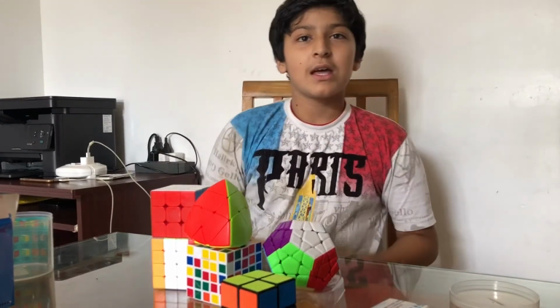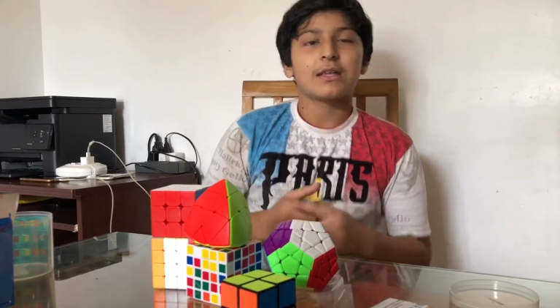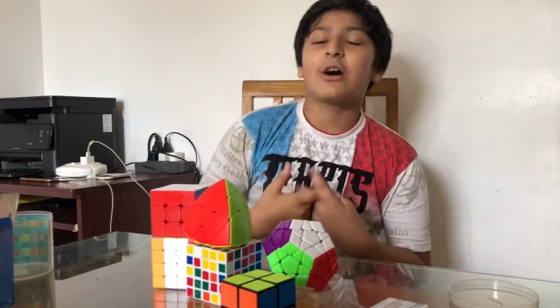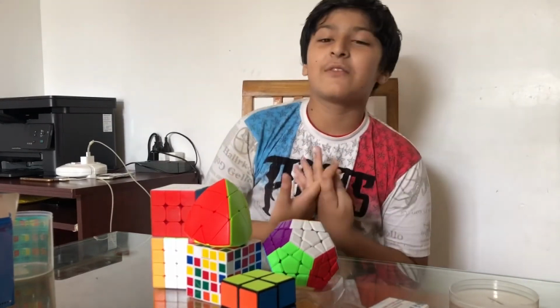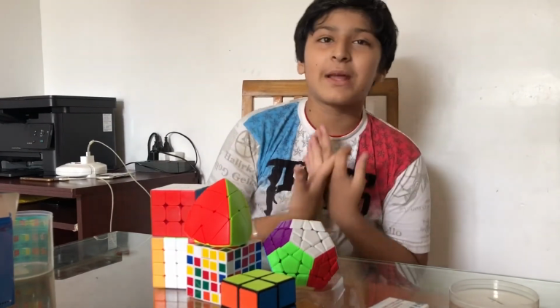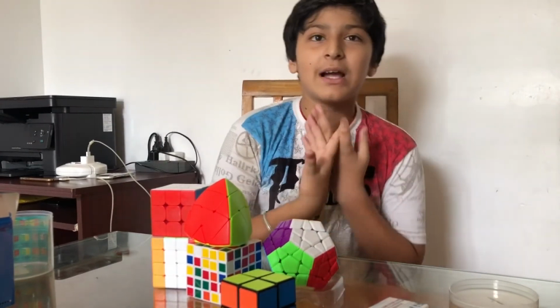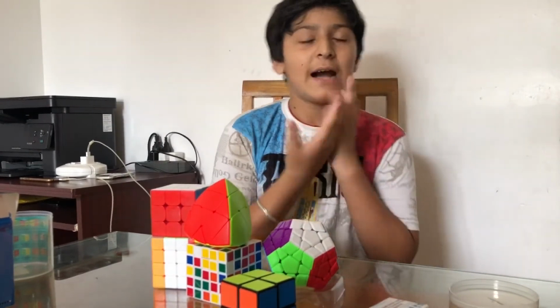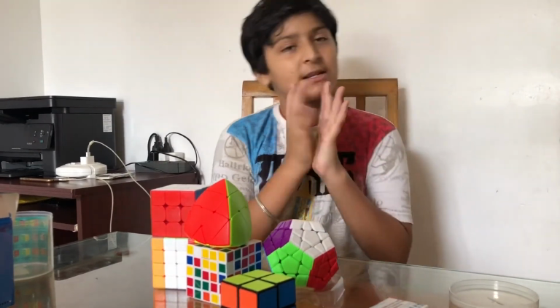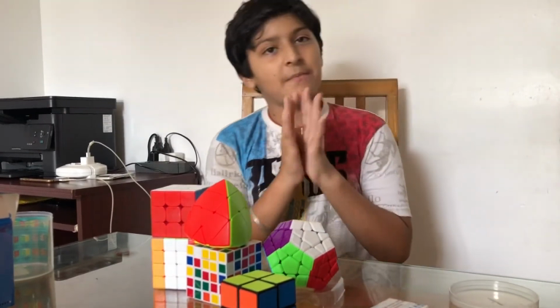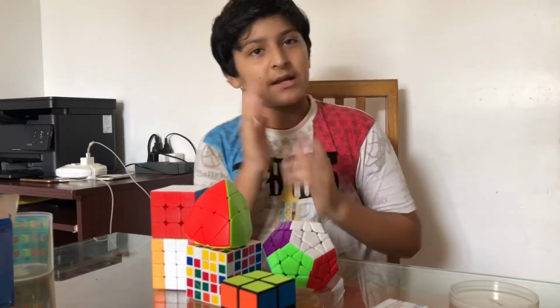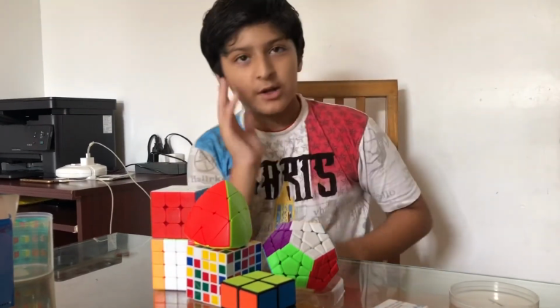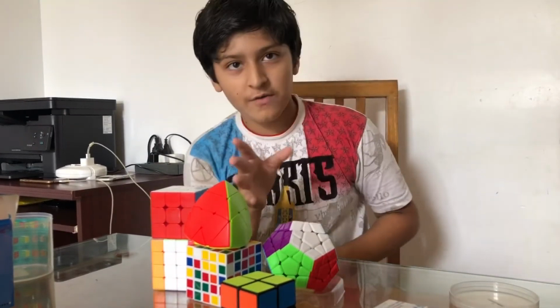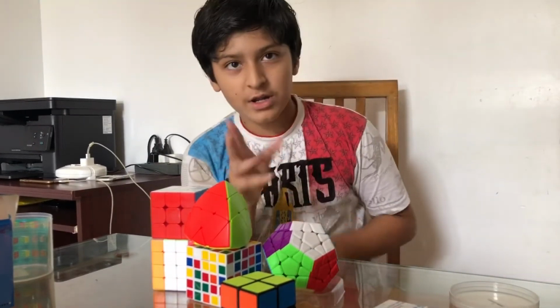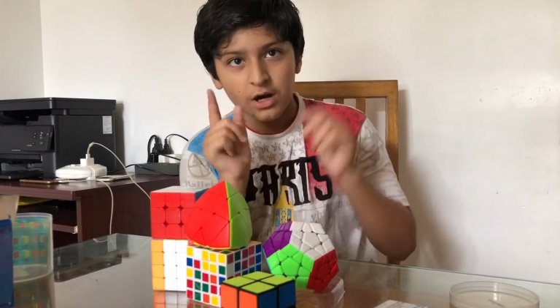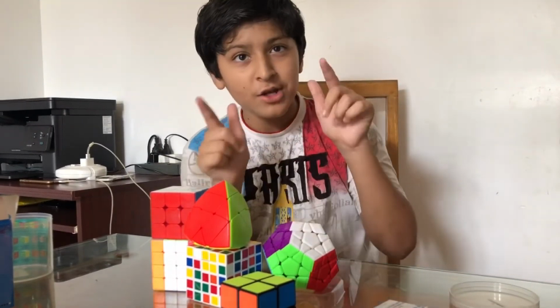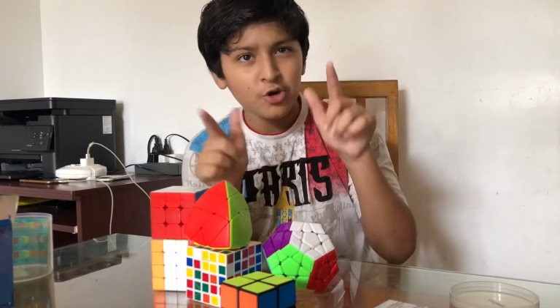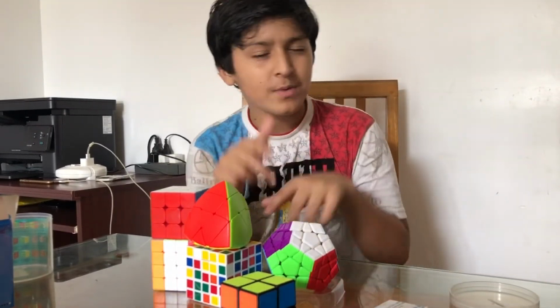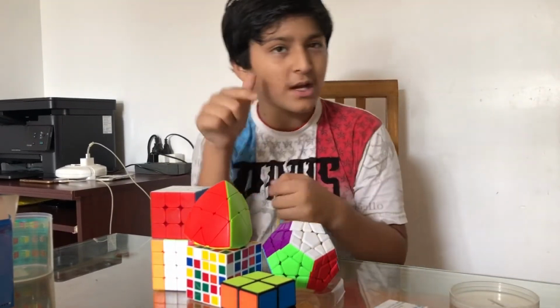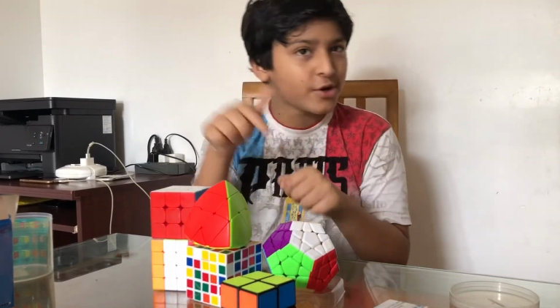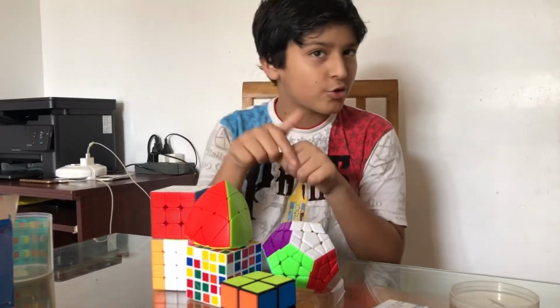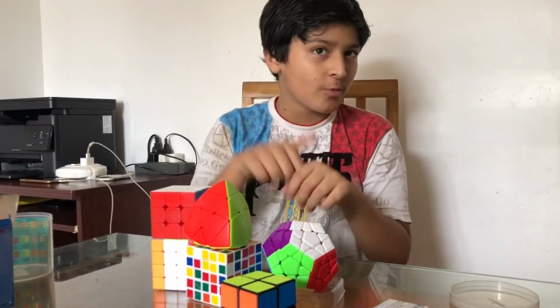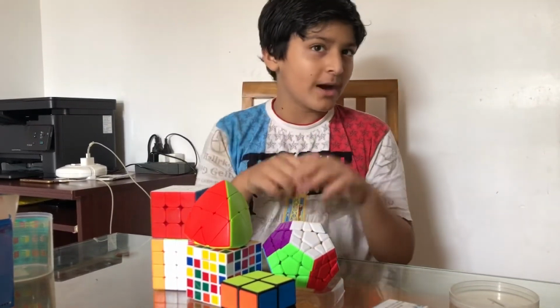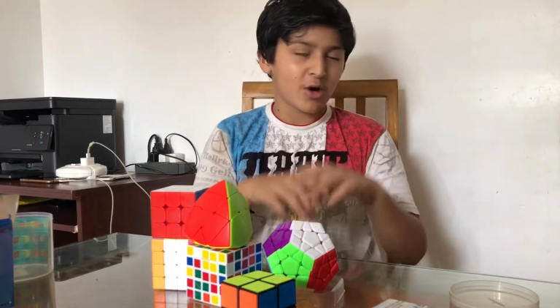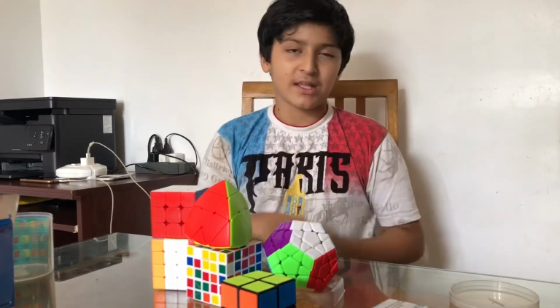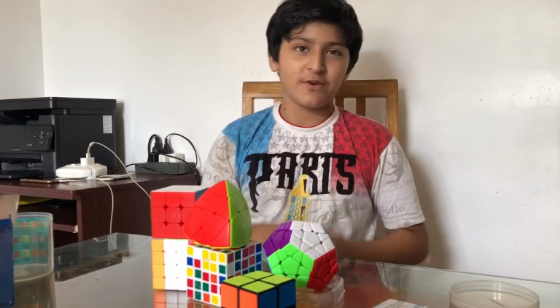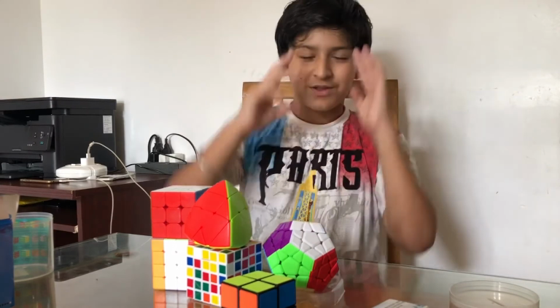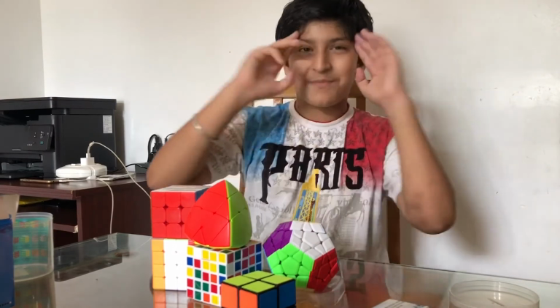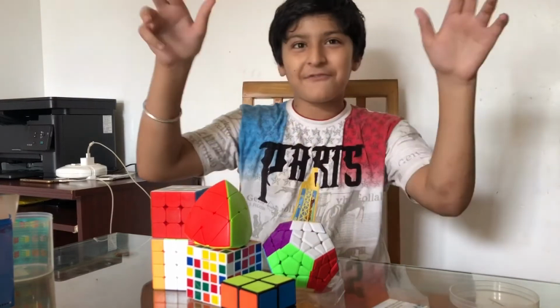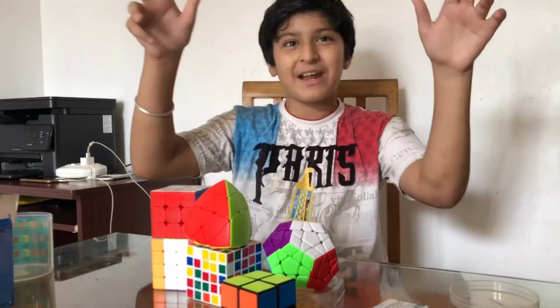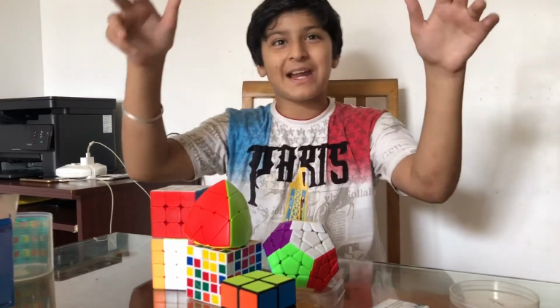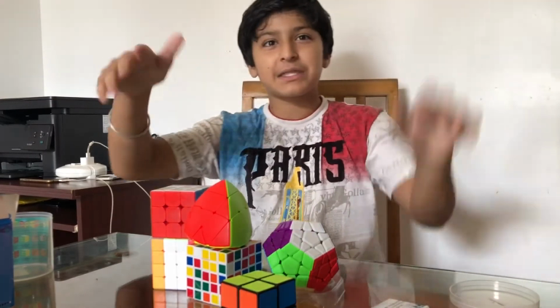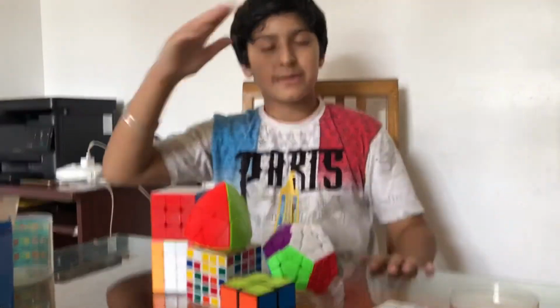I will come back with a new video and new cubes — a new cube unboxing video. Bye friends, bye!